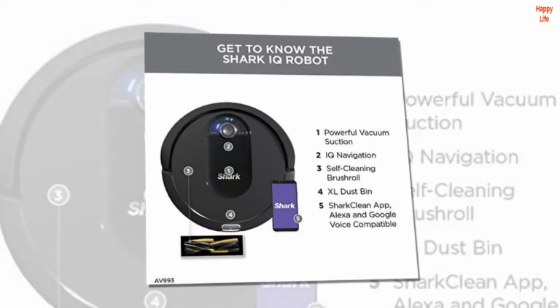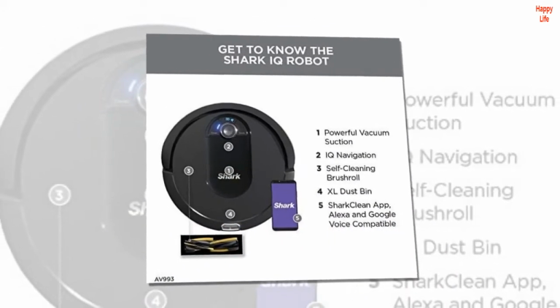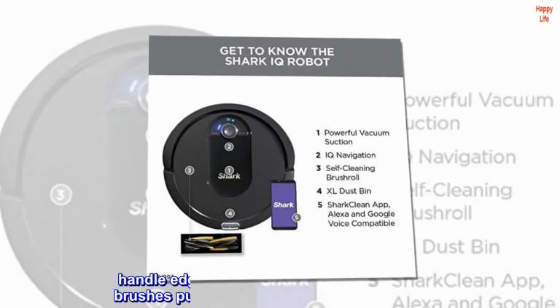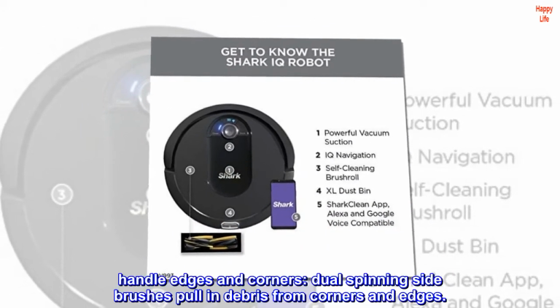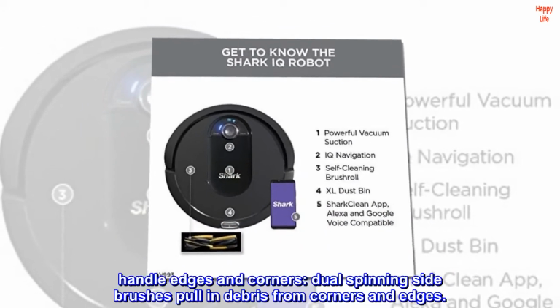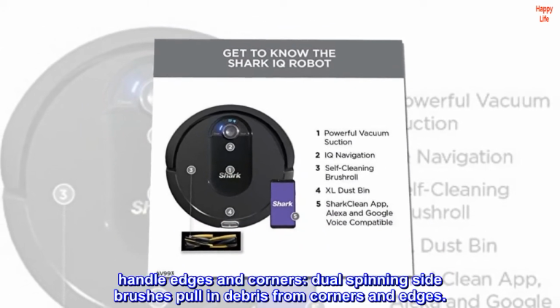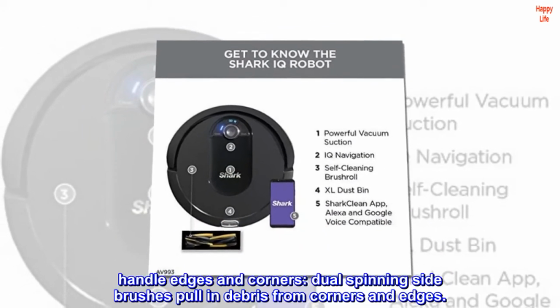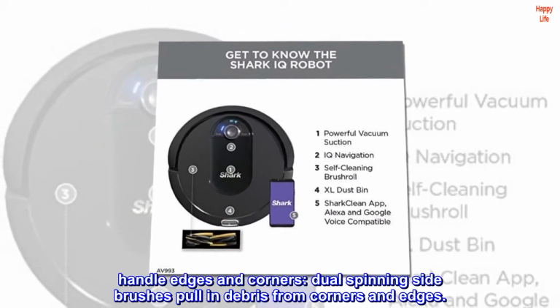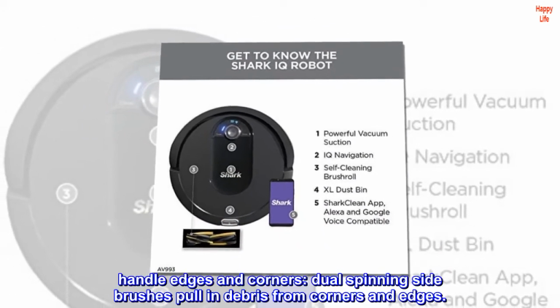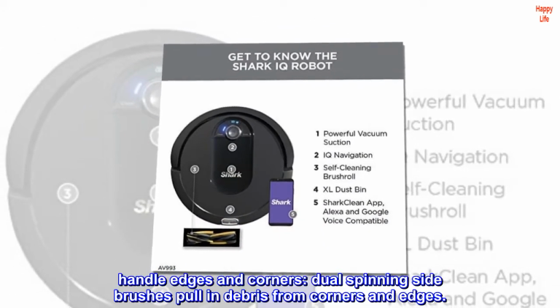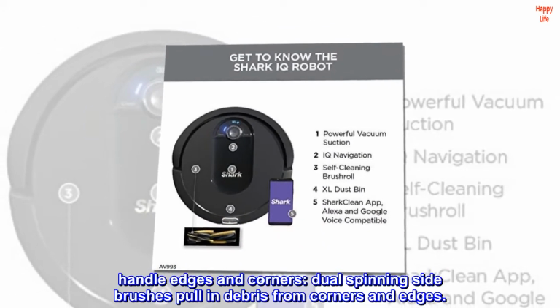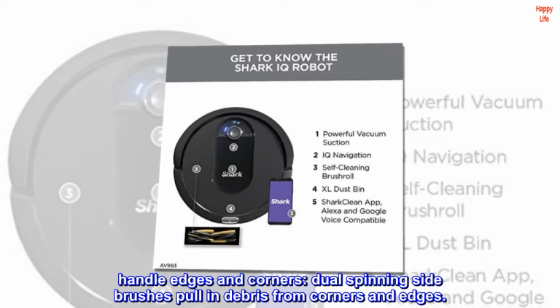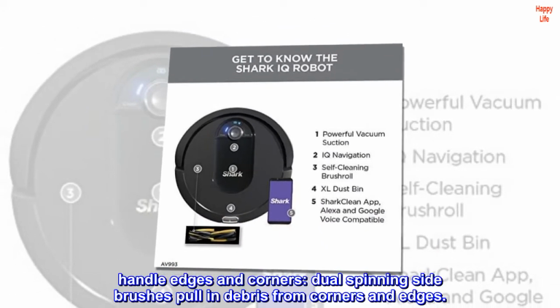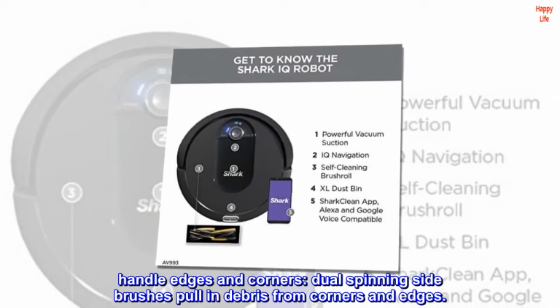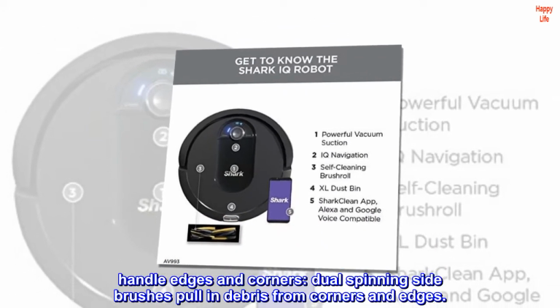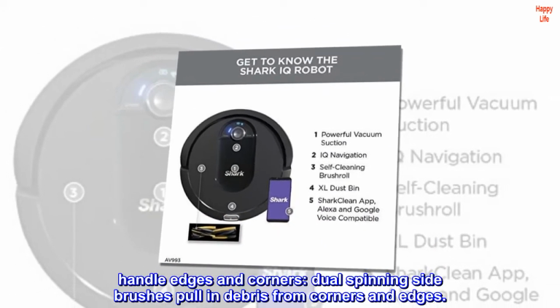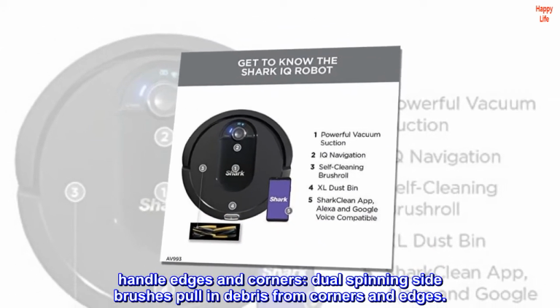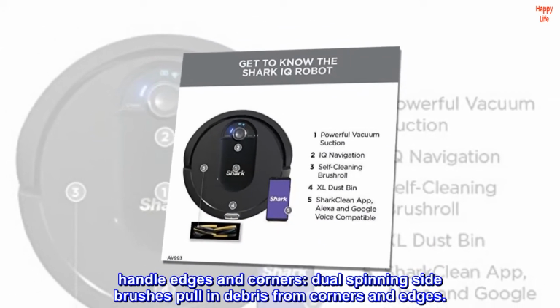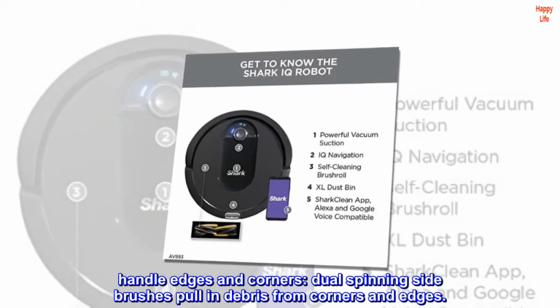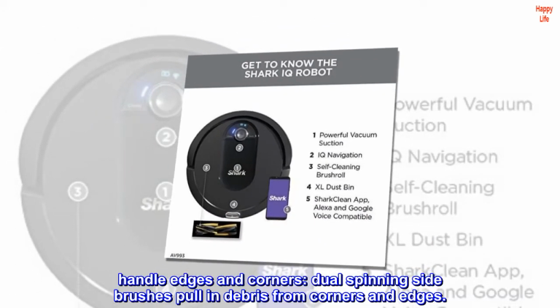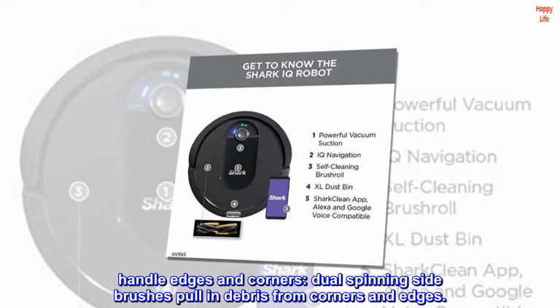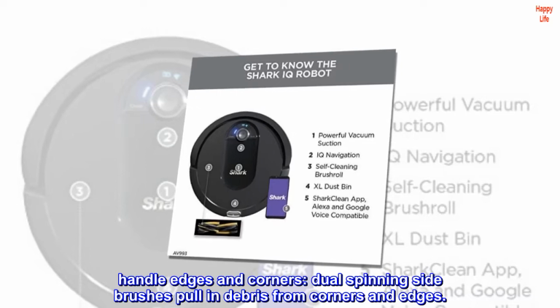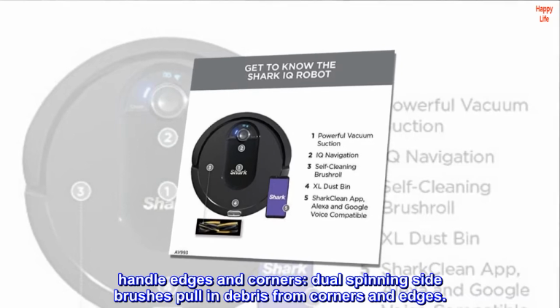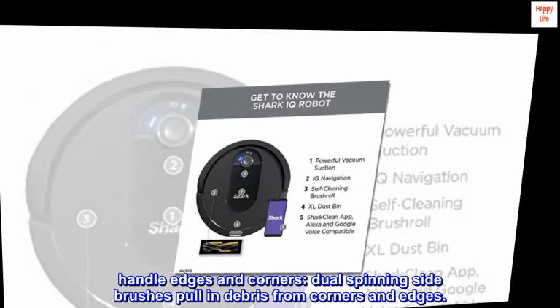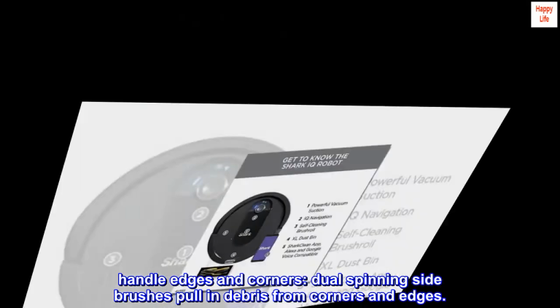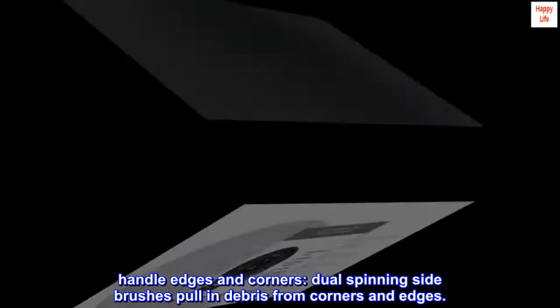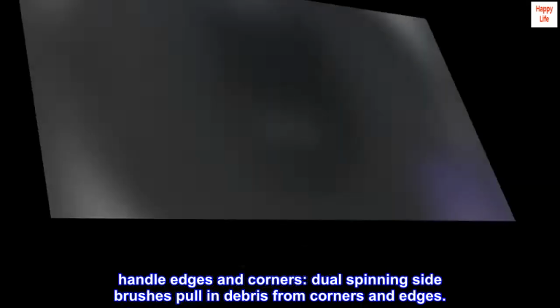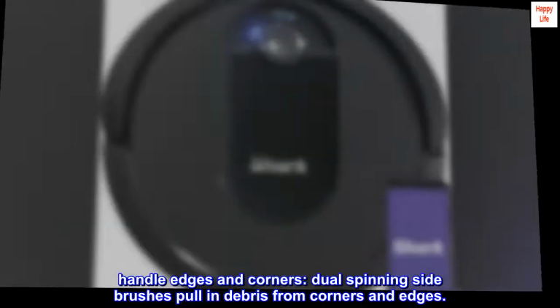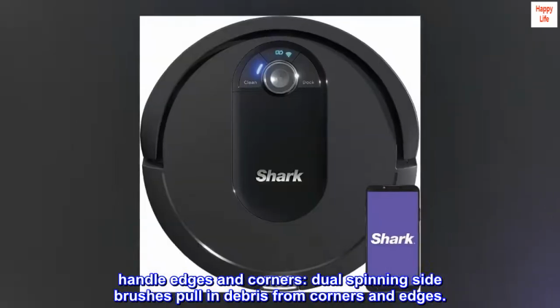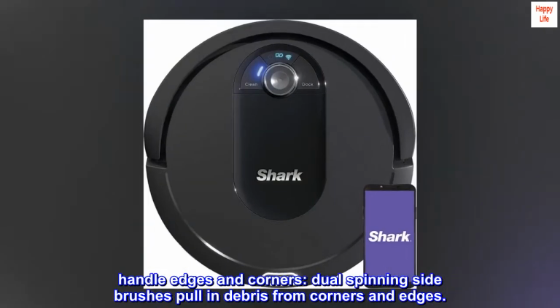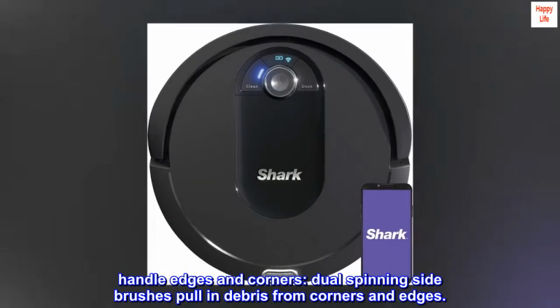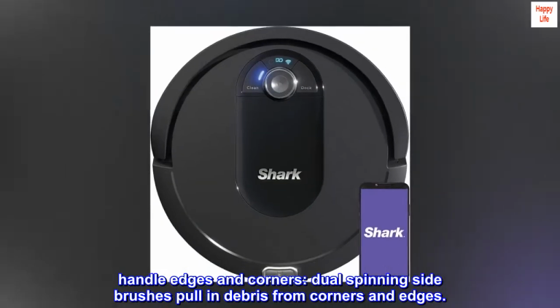Handle edges and corners. Dual-spinning side brushes pull in debris from corners and edges.